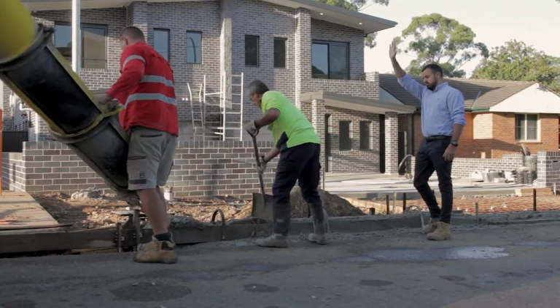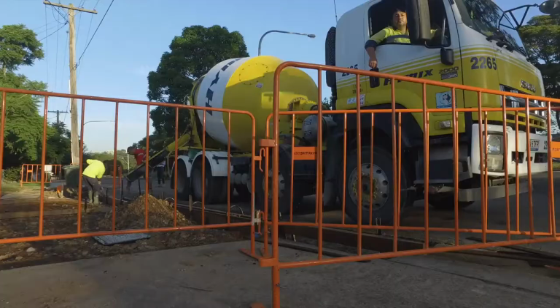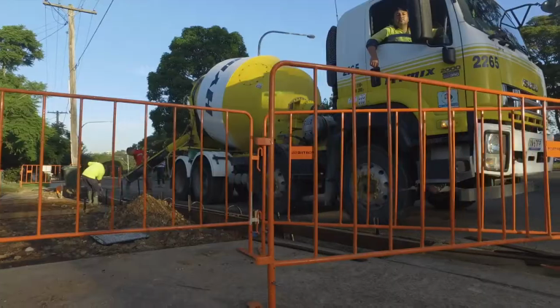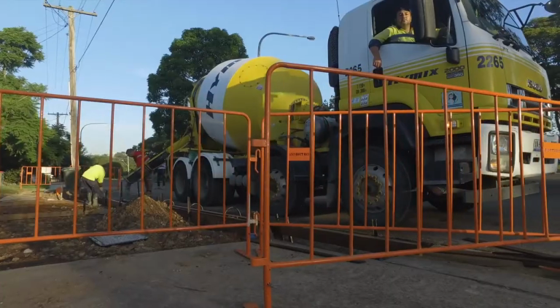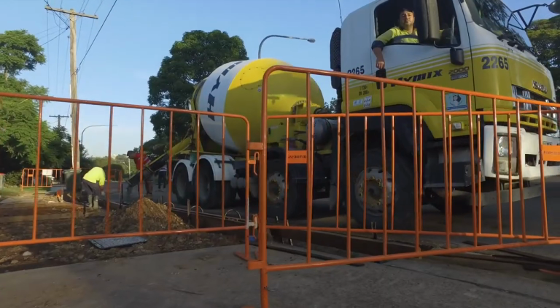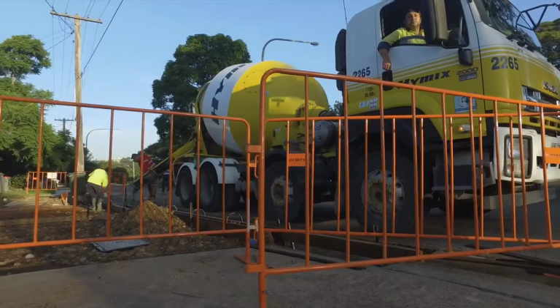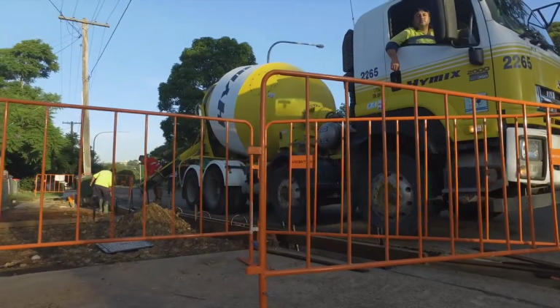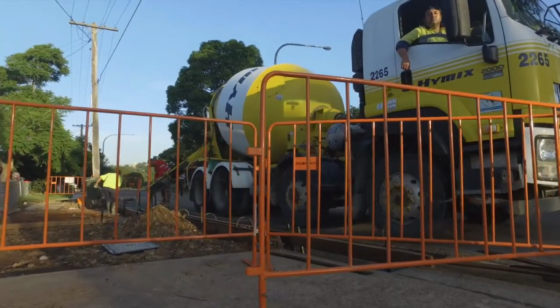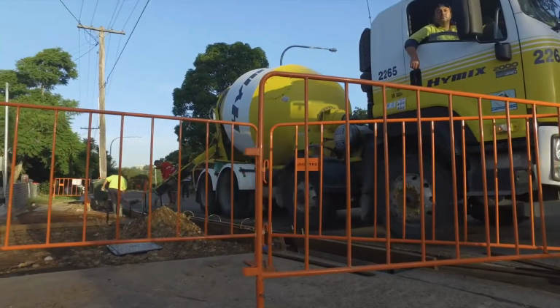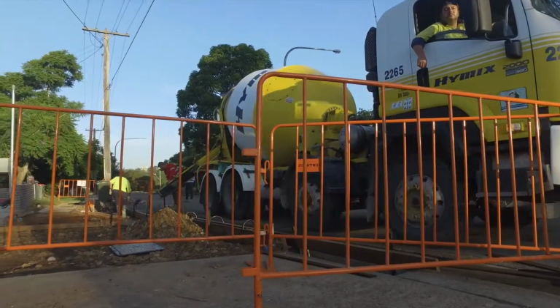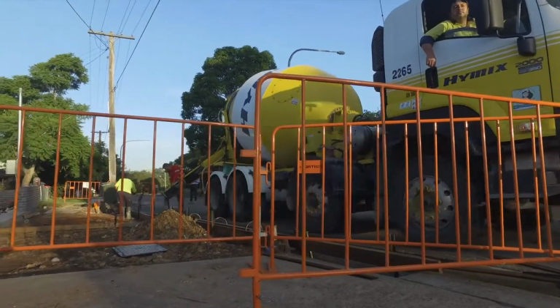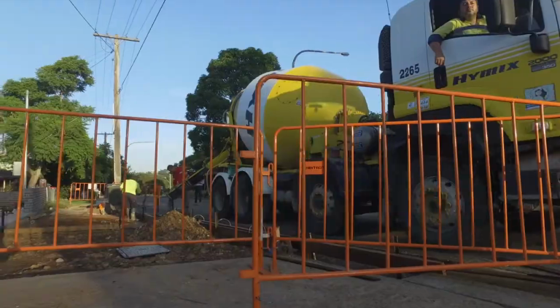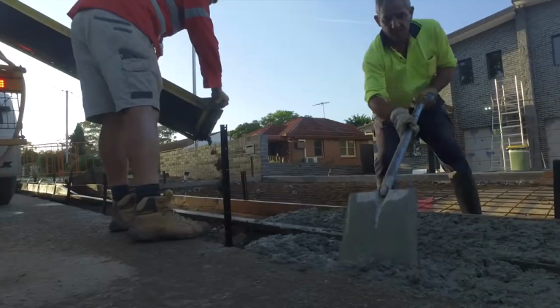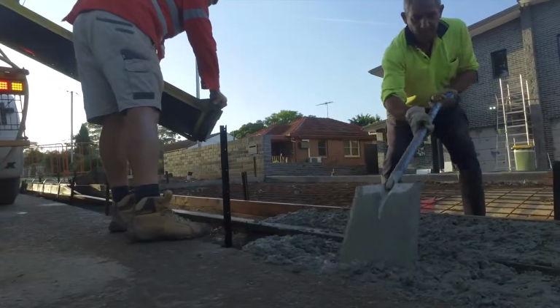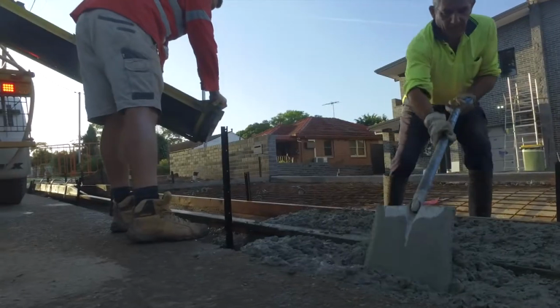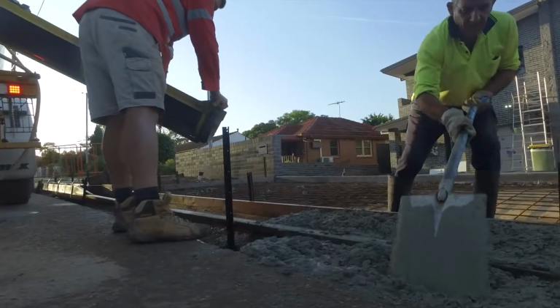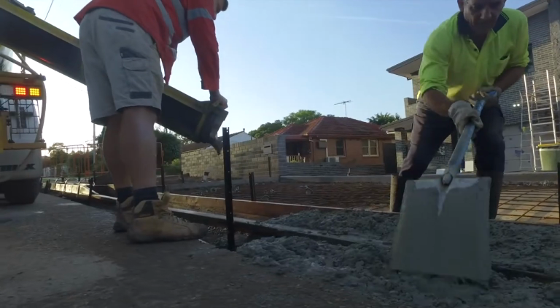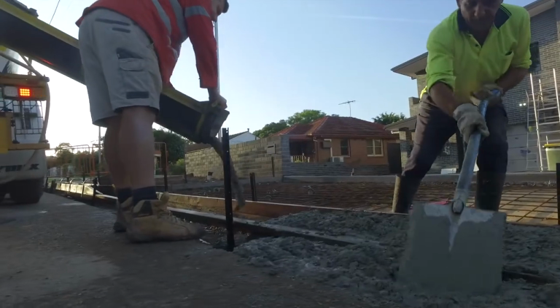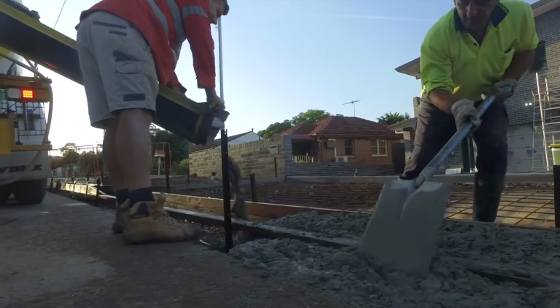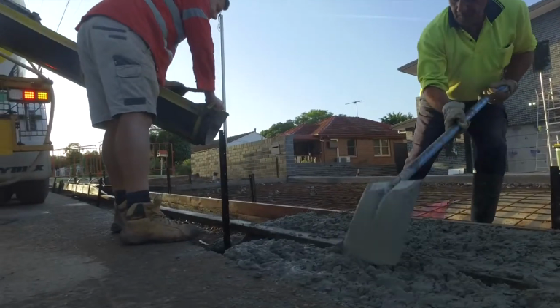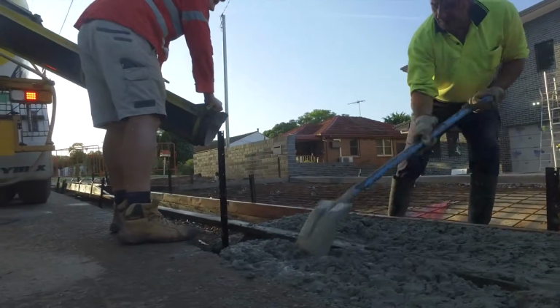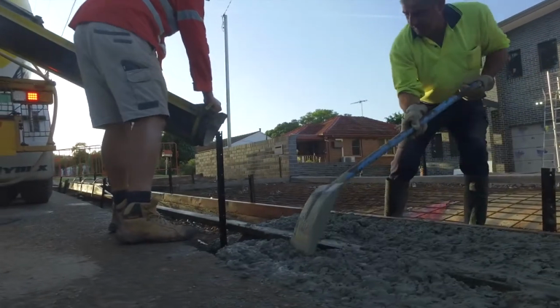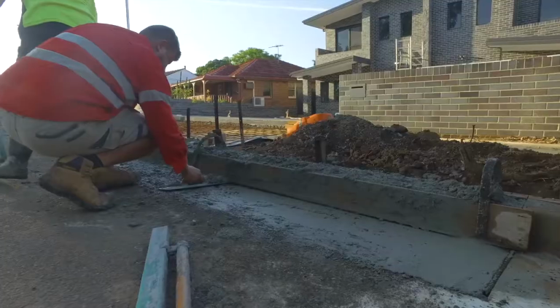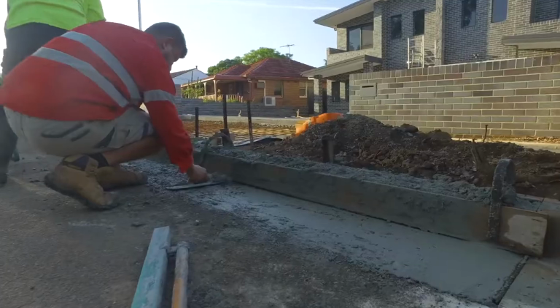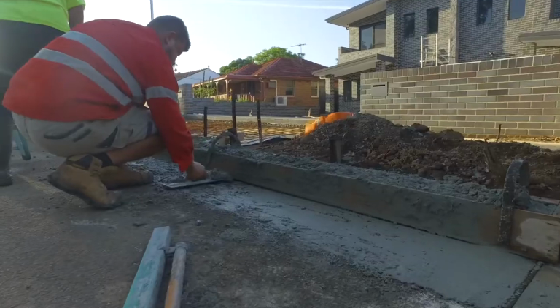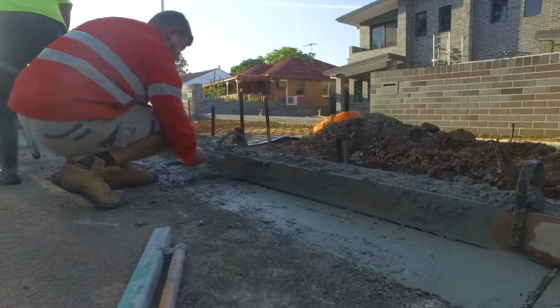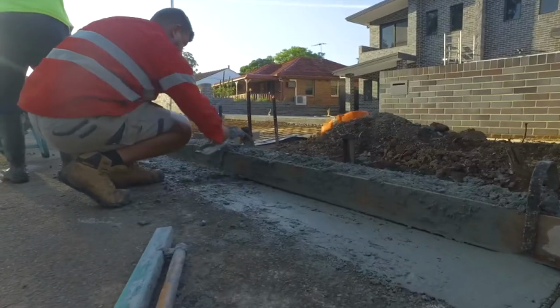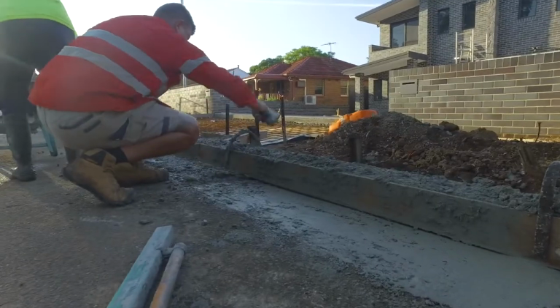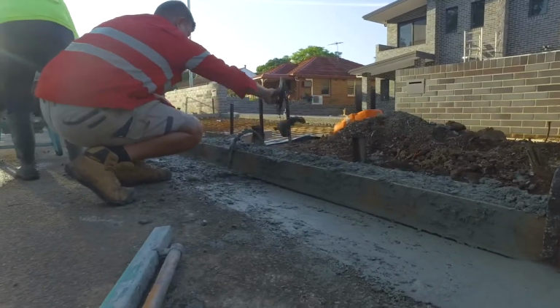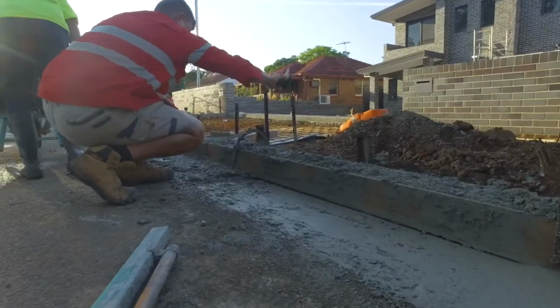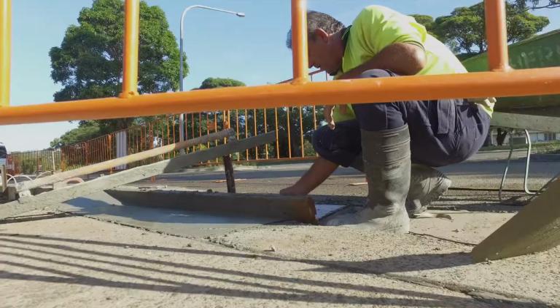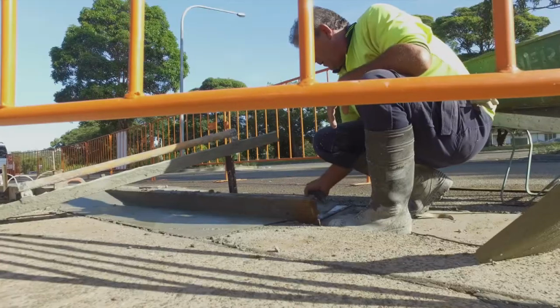Concrete has just arrived and we're going to be pouring from the chute. With me now we have Sezz and John trailing off the concrete.